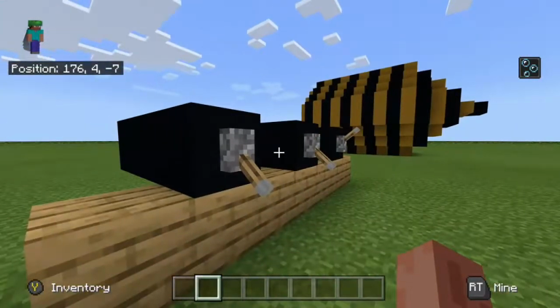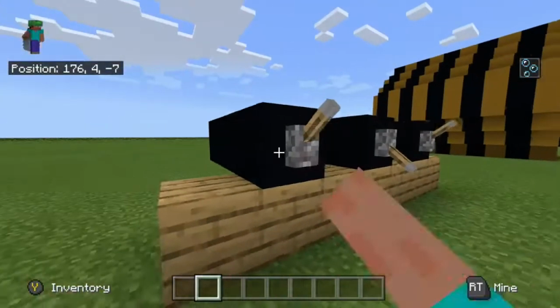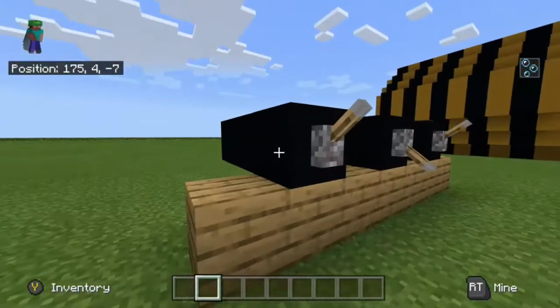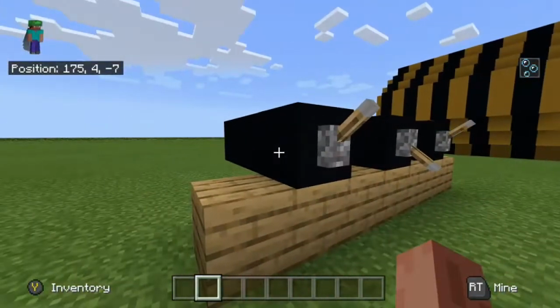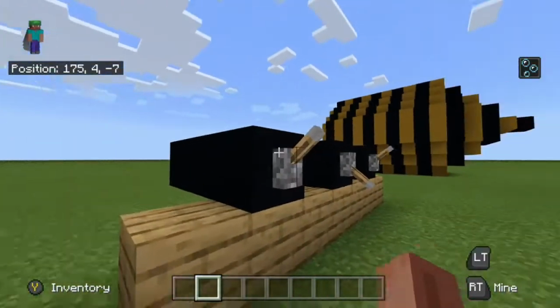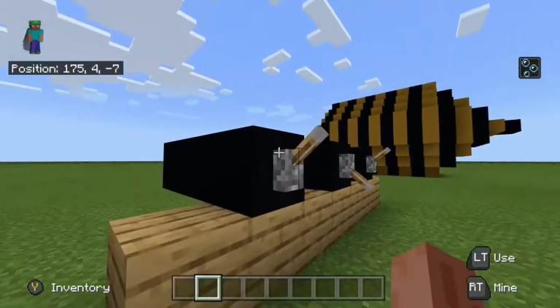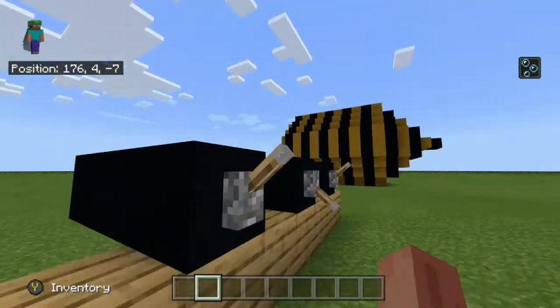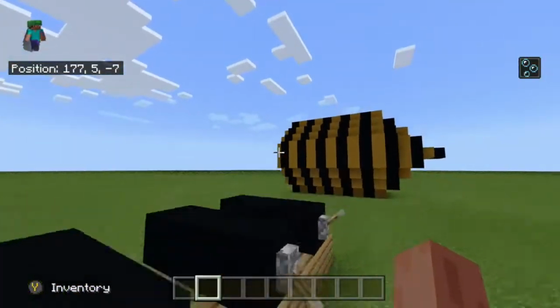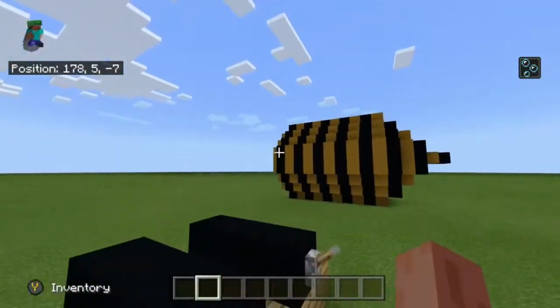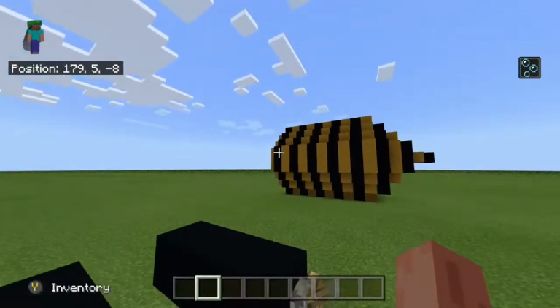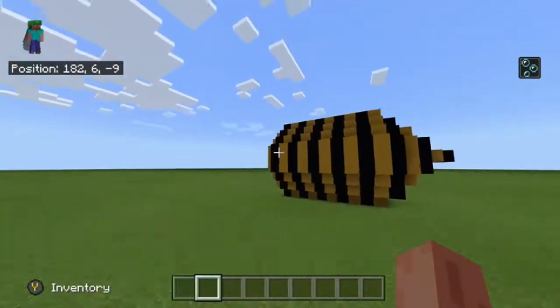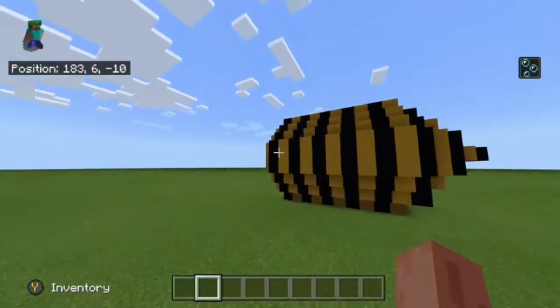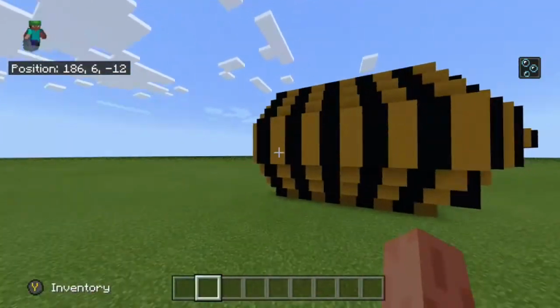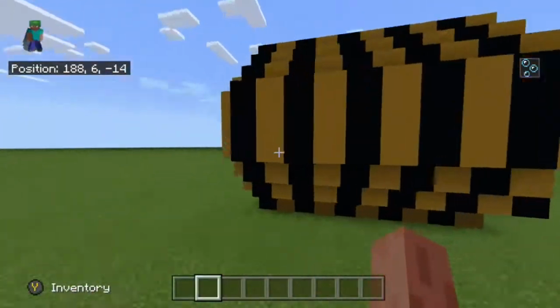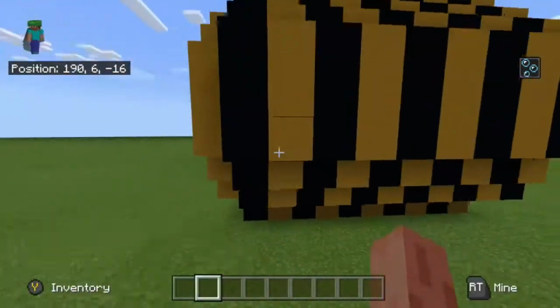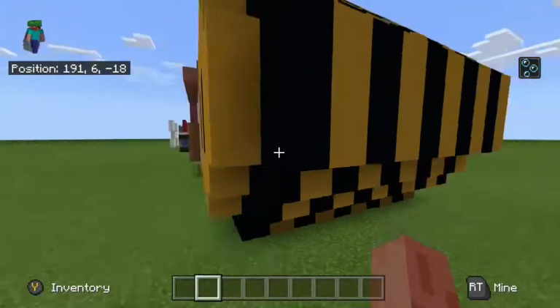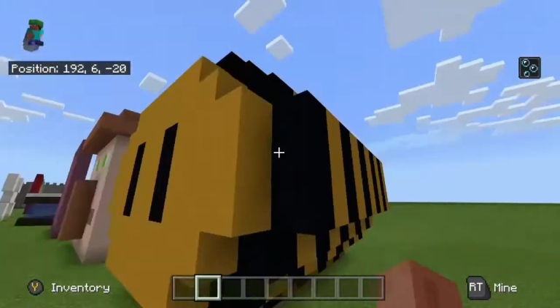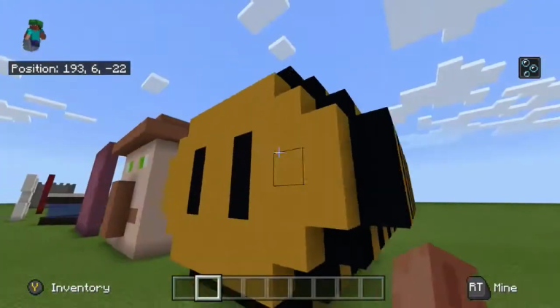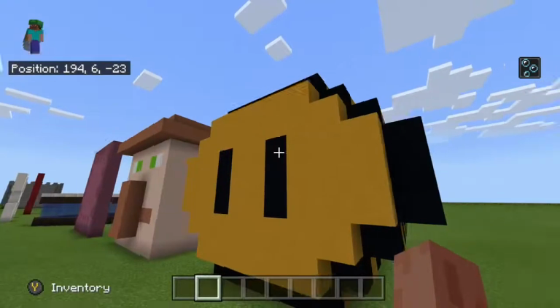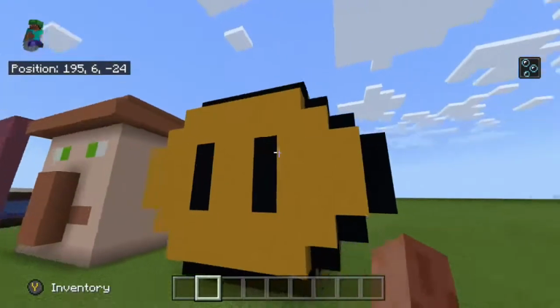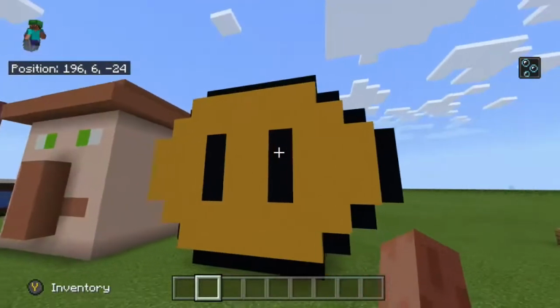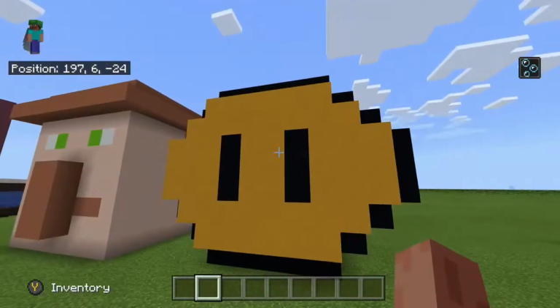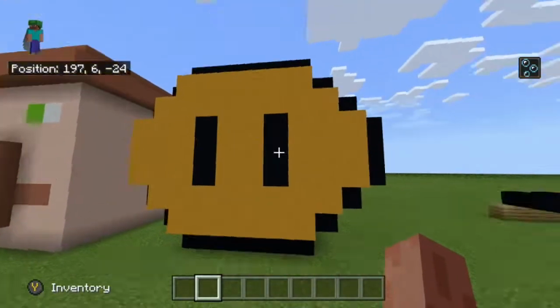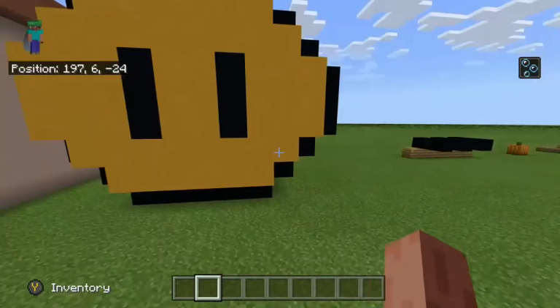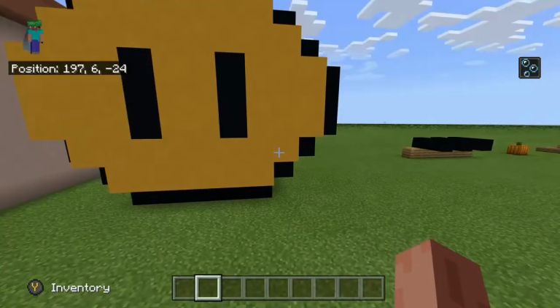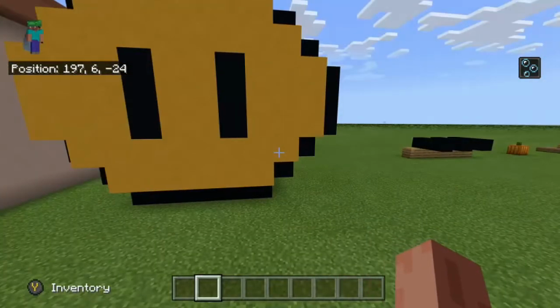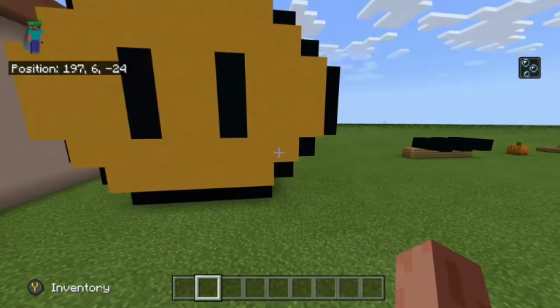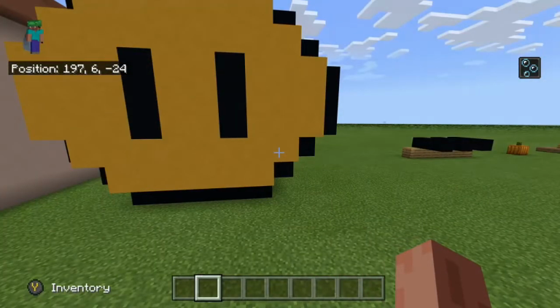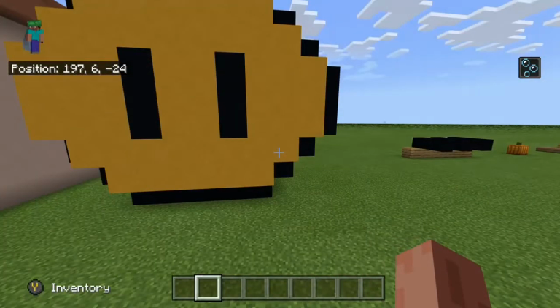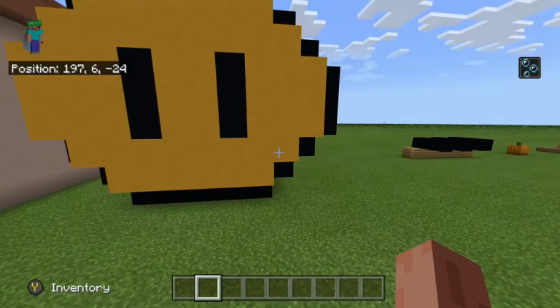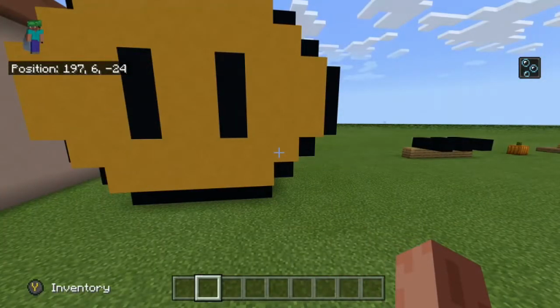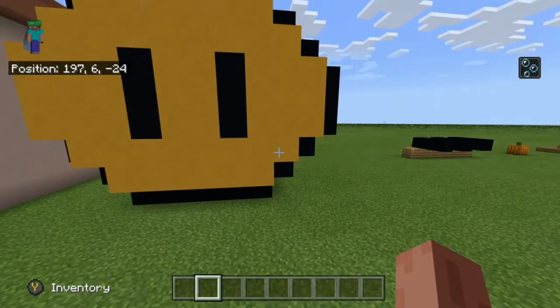This is just a cannon. You can put red stone on it — fire charges — but they just don't look as good.